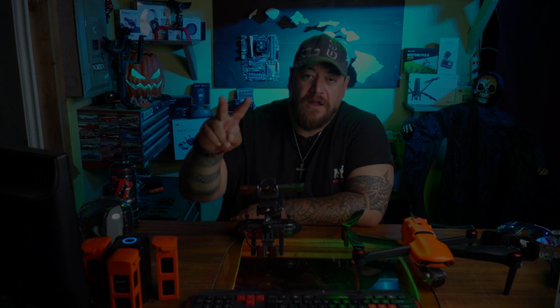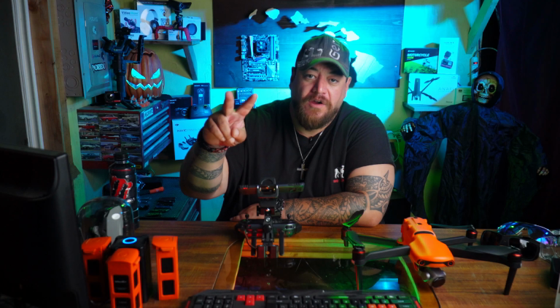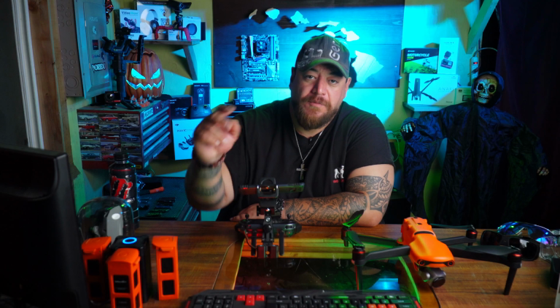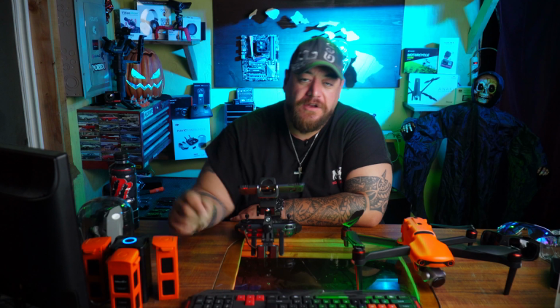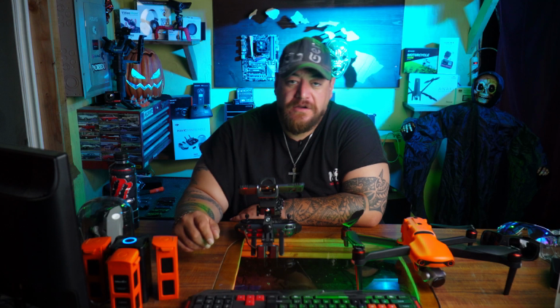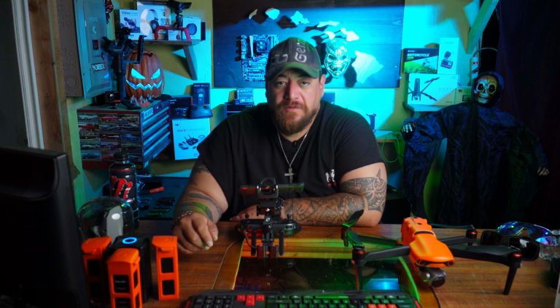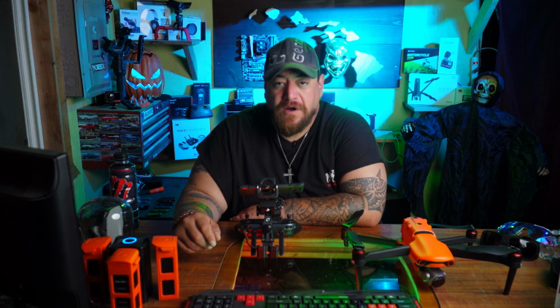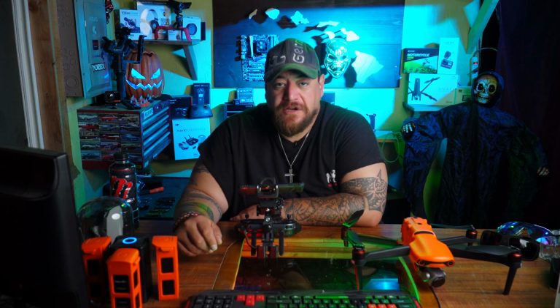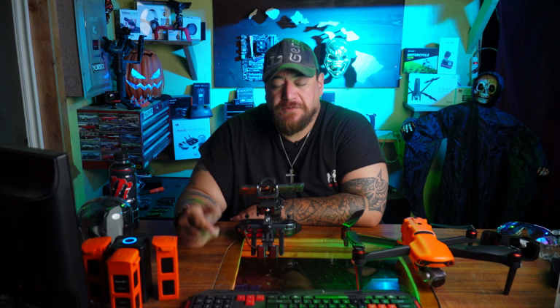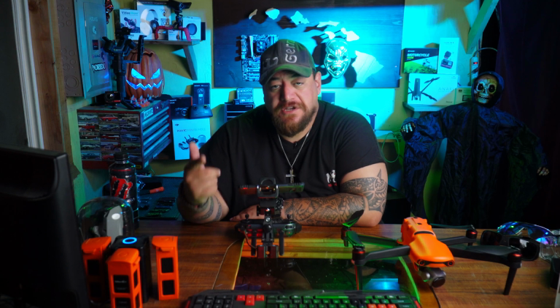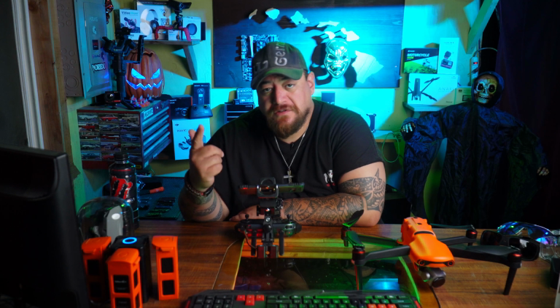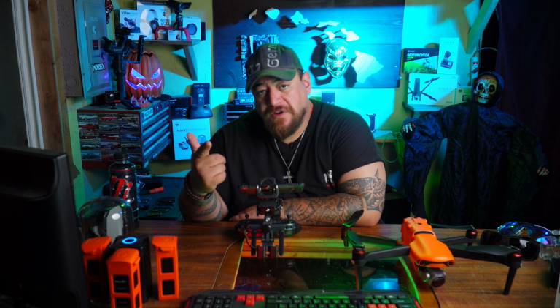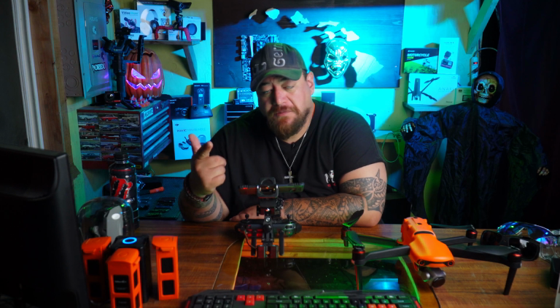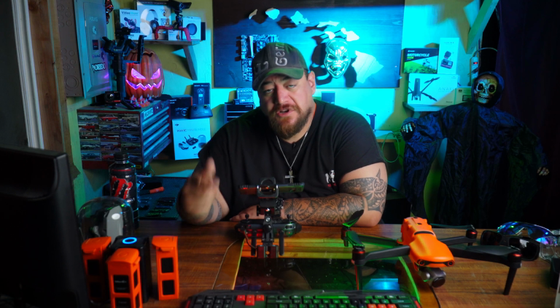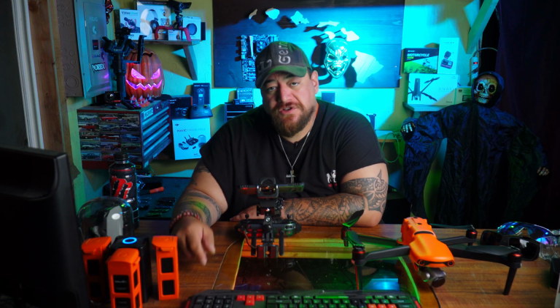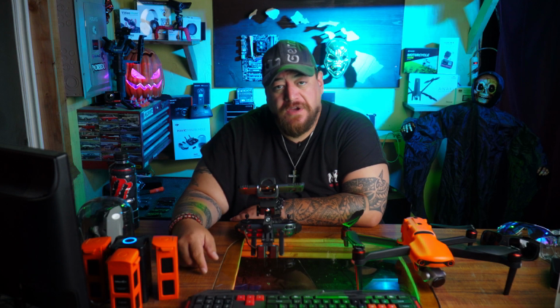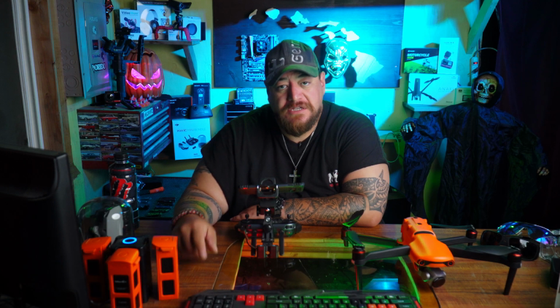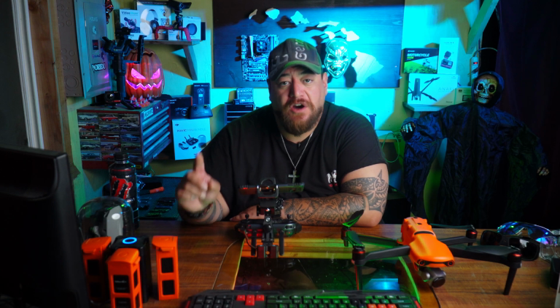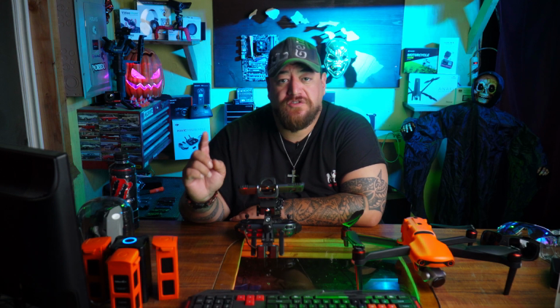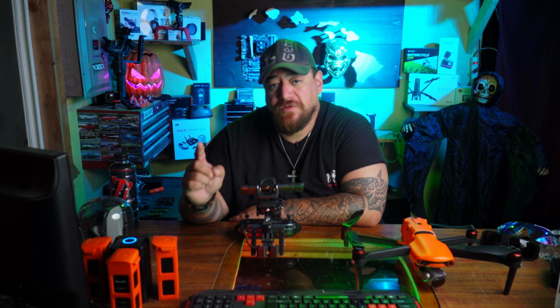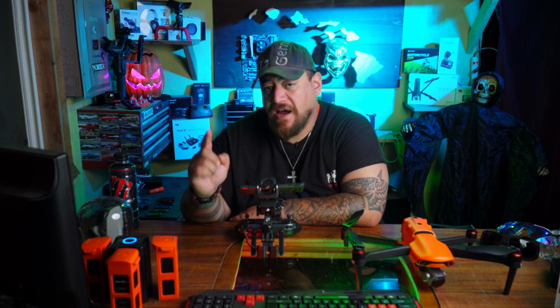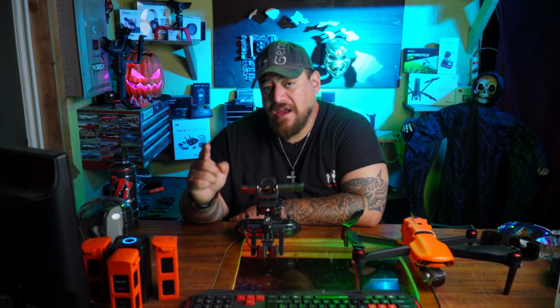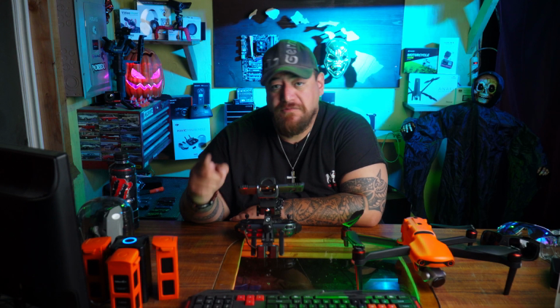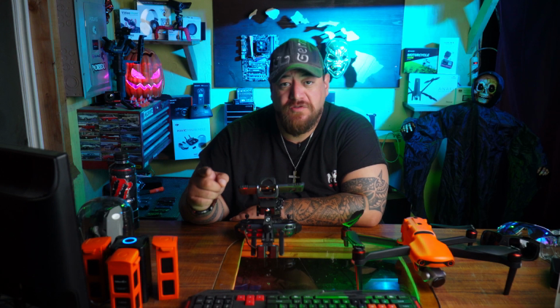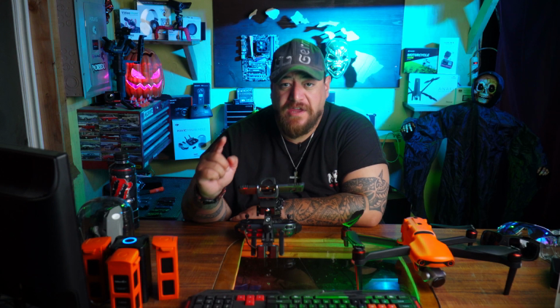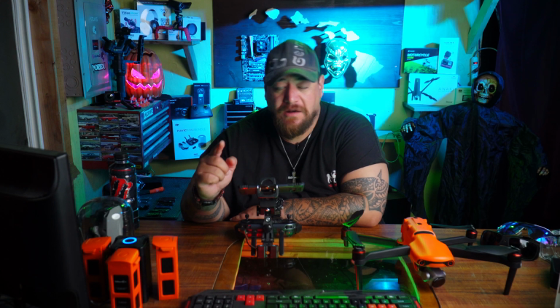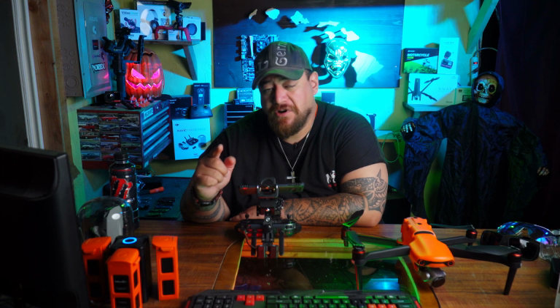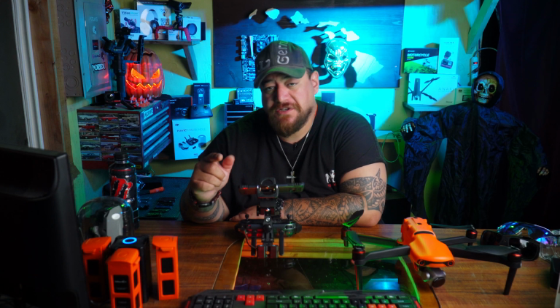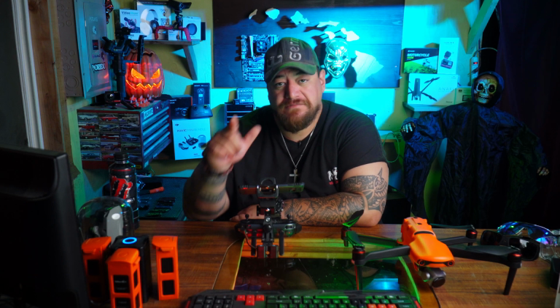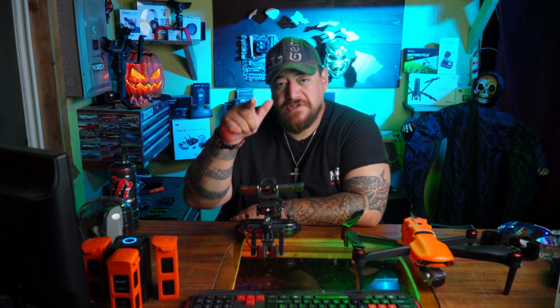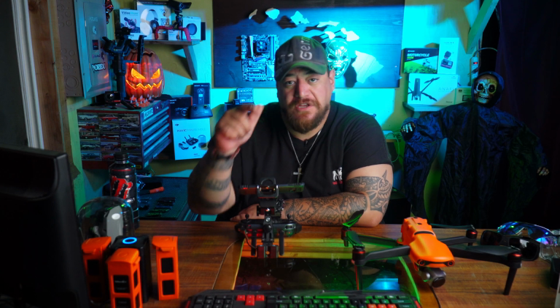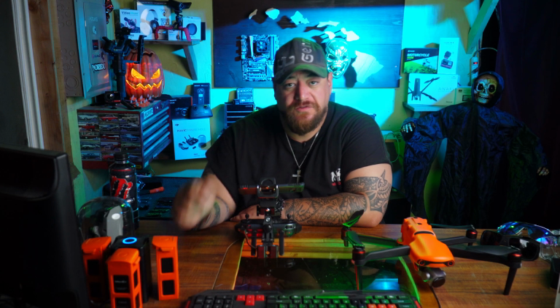Hello everybody, welcome back to my channel. Today I'm going to show you guys how to do the IMU calibration. Stay tuned.